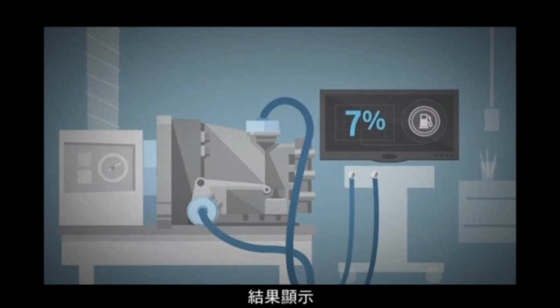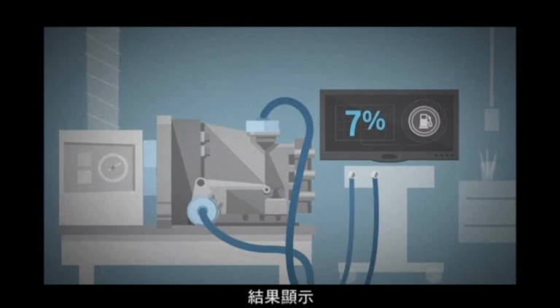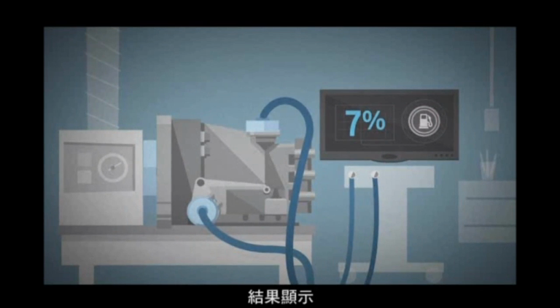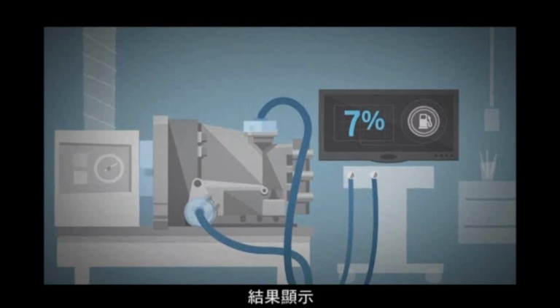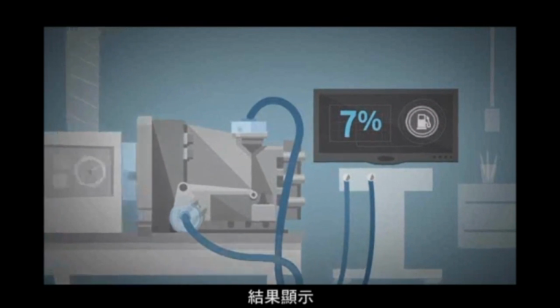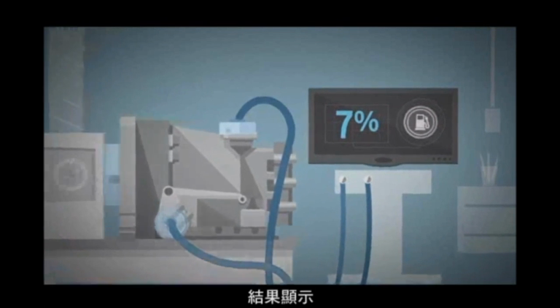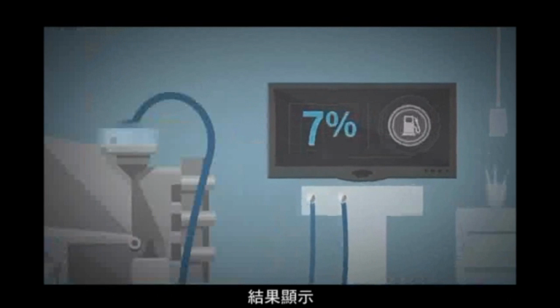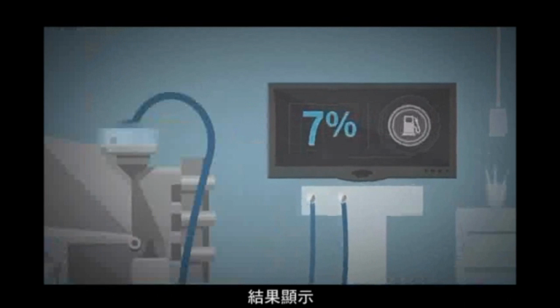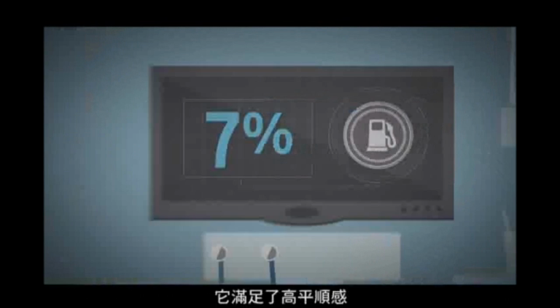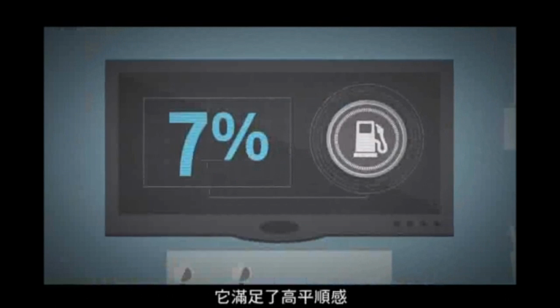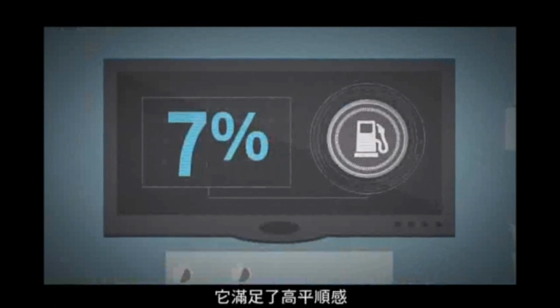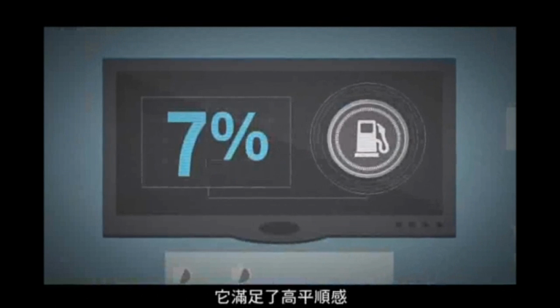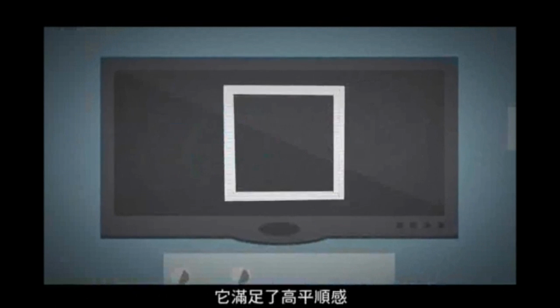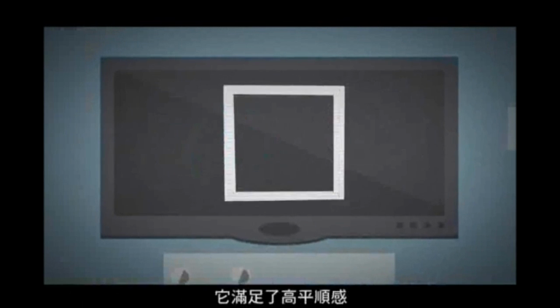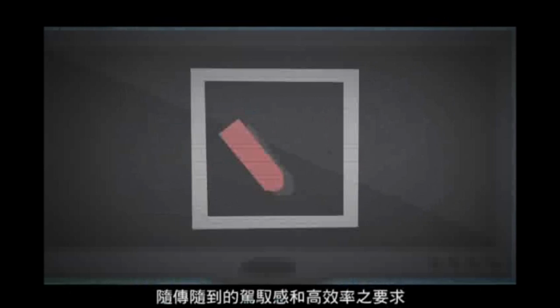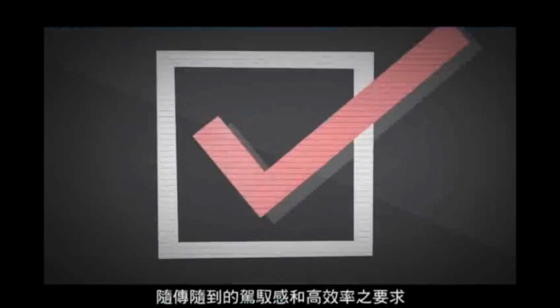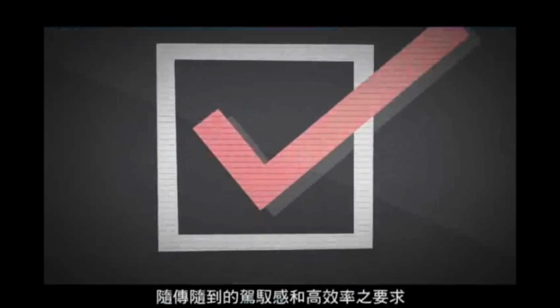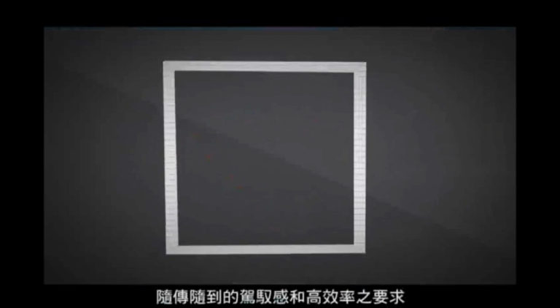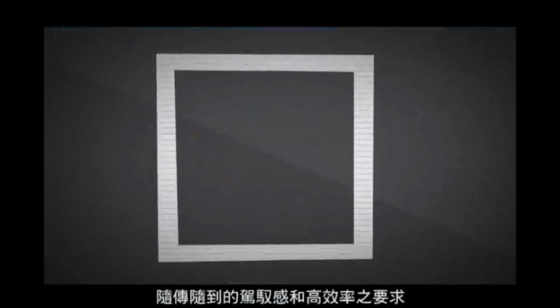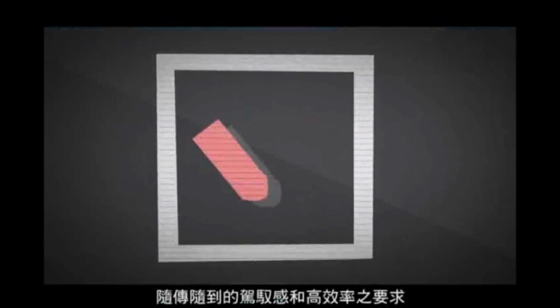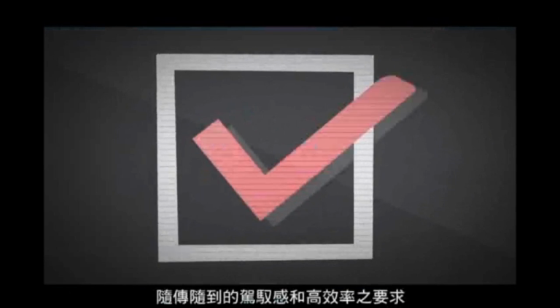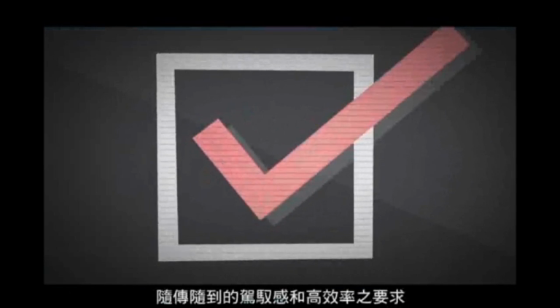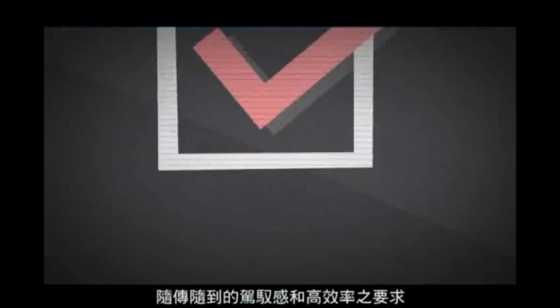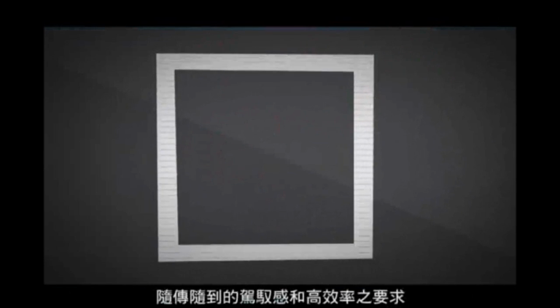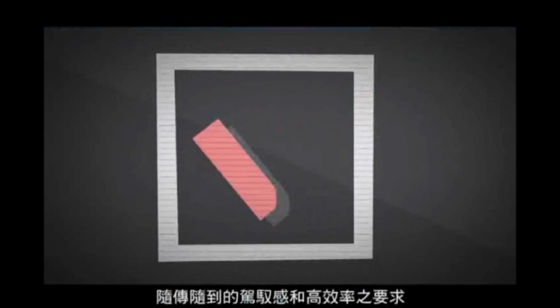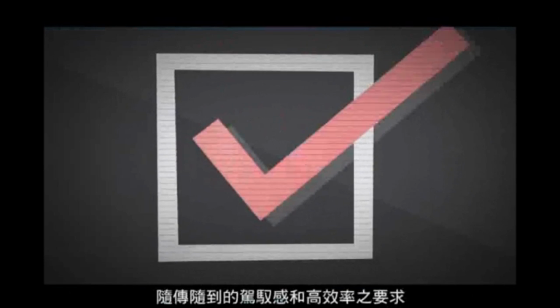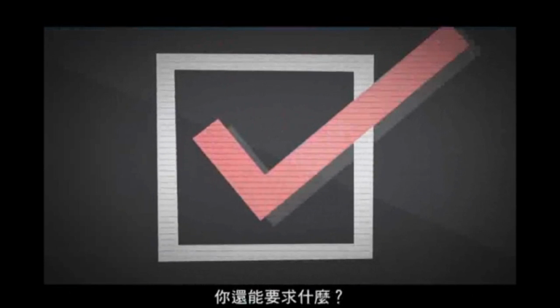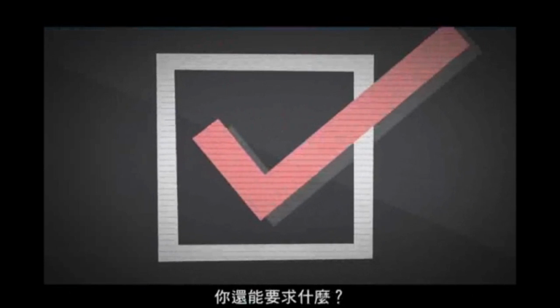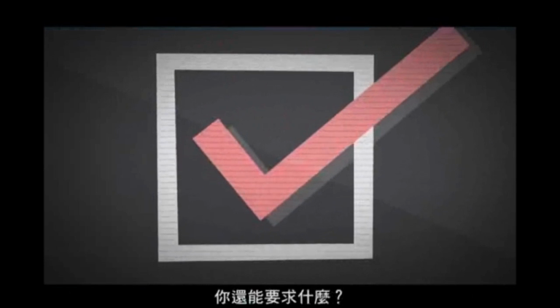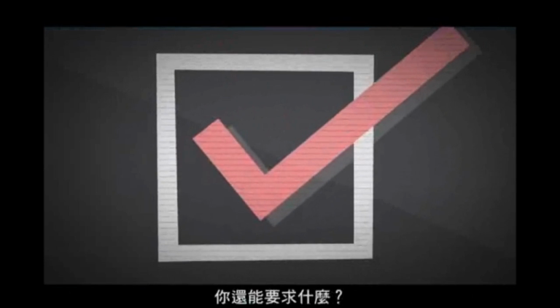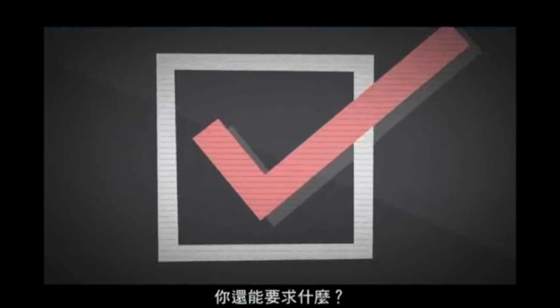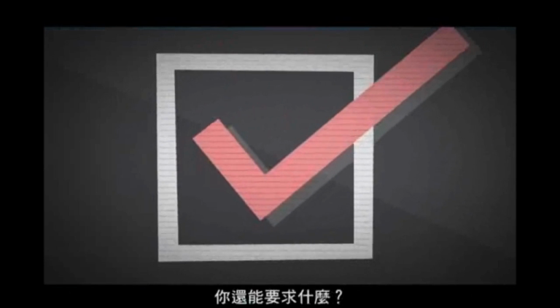The net result? All boxes checked. Smooth, direct, and efficient. What more could you ask for?